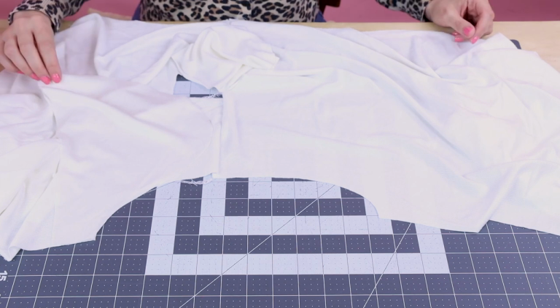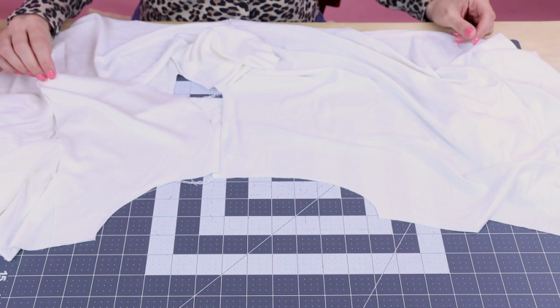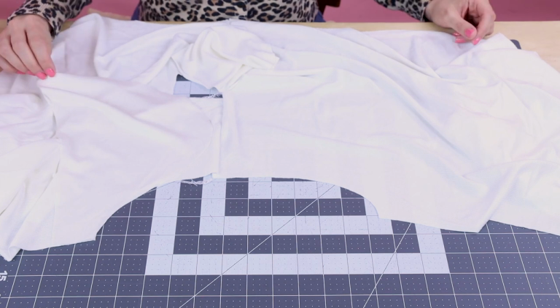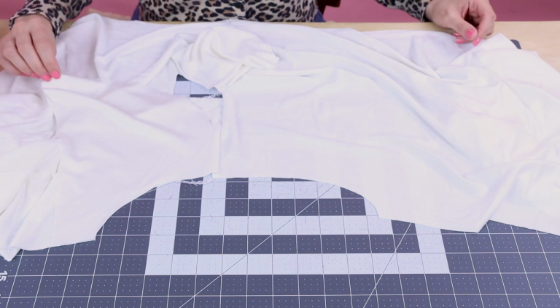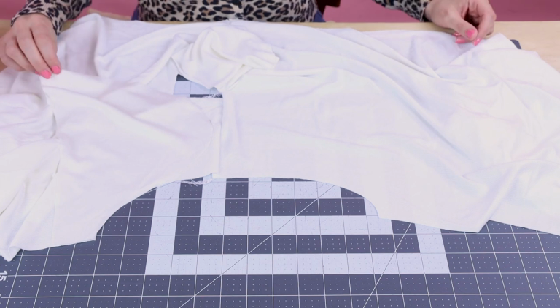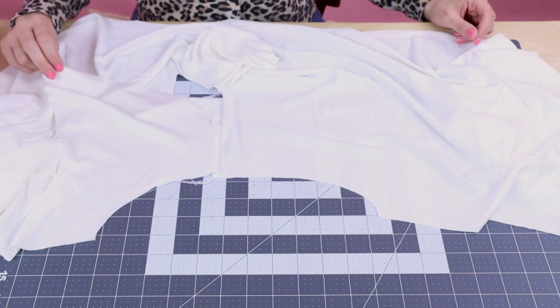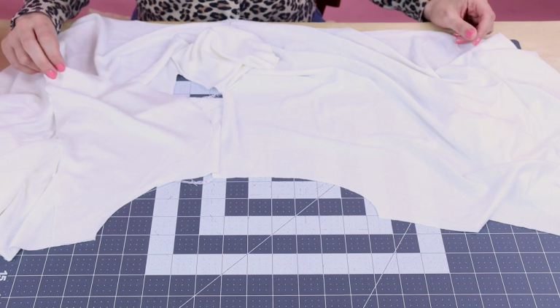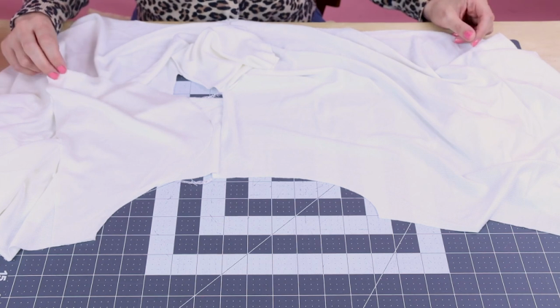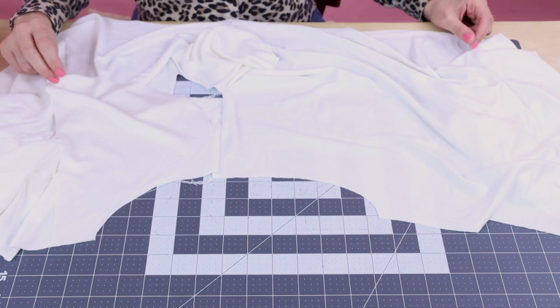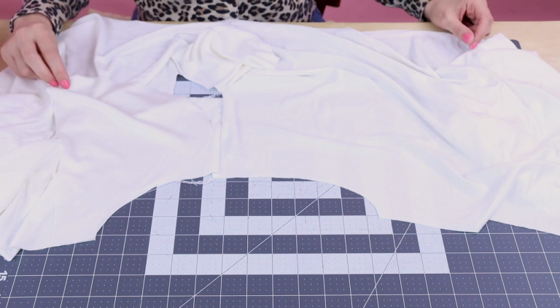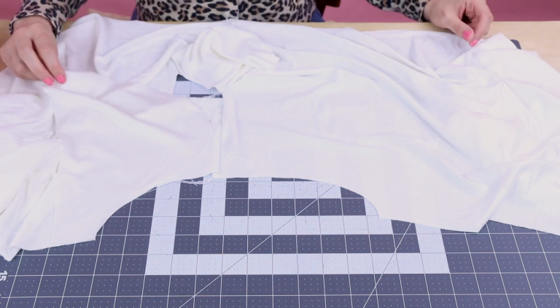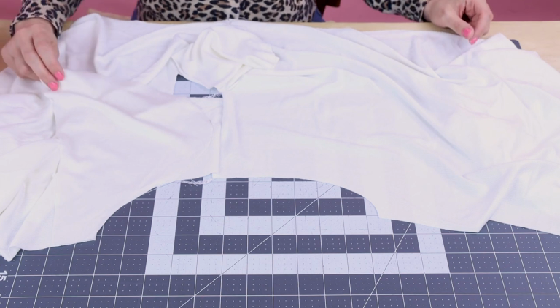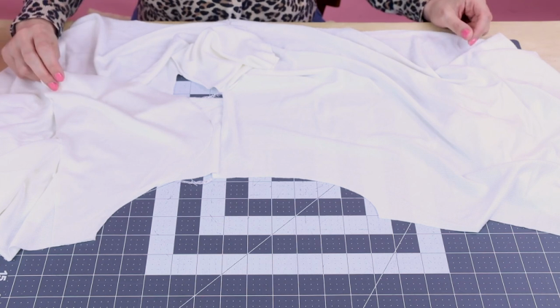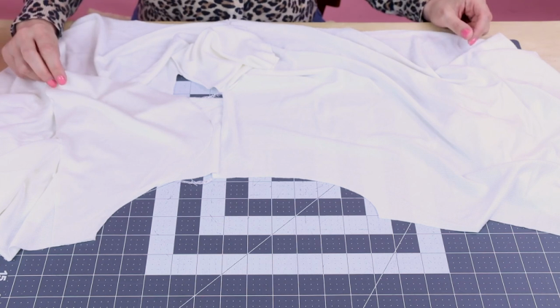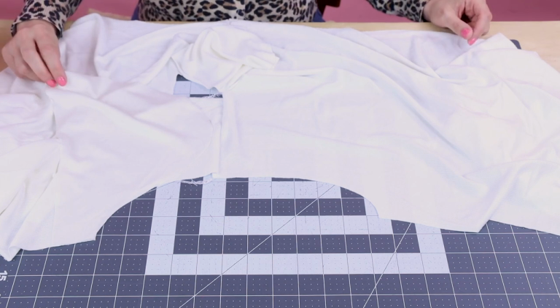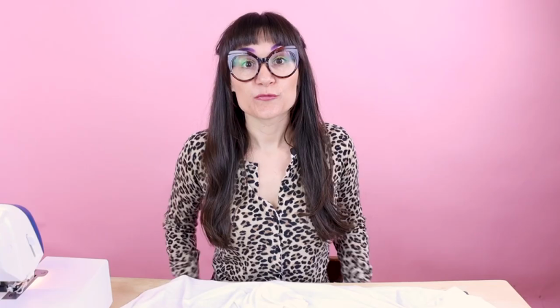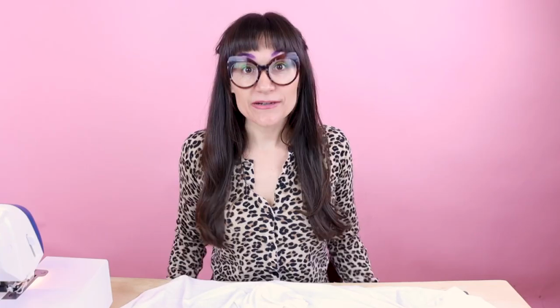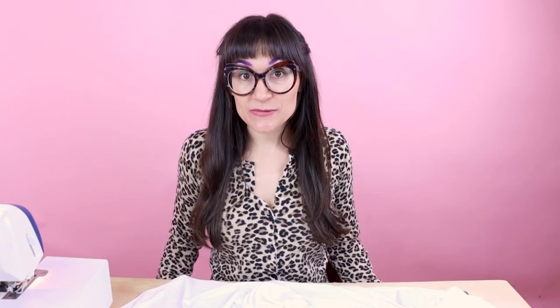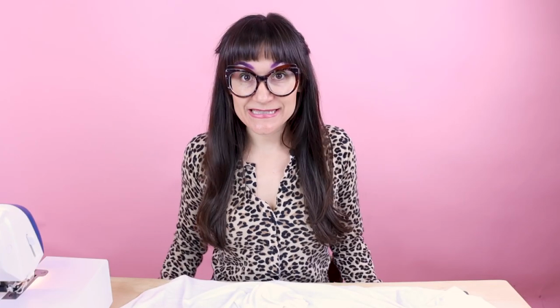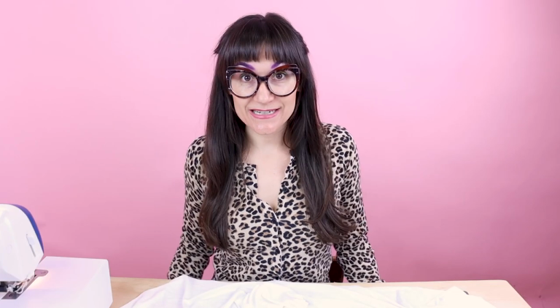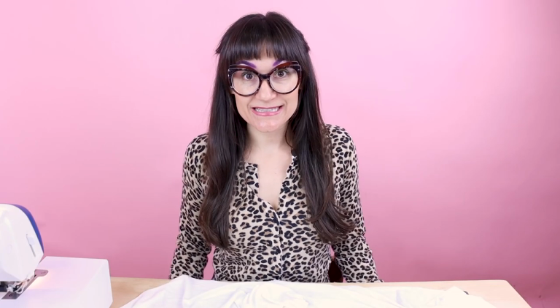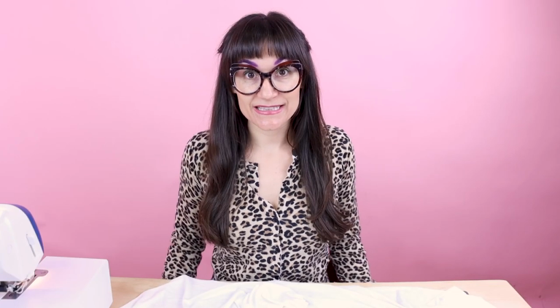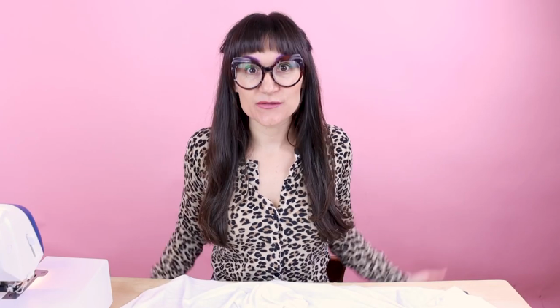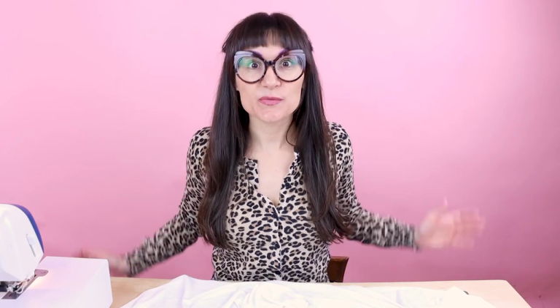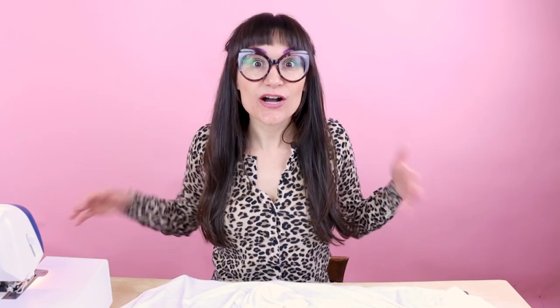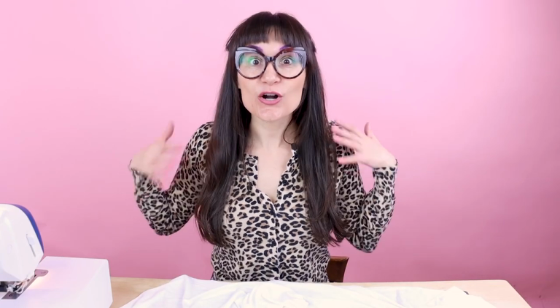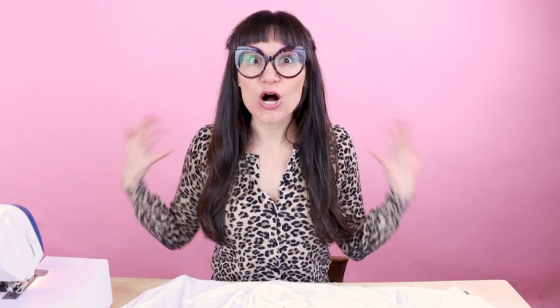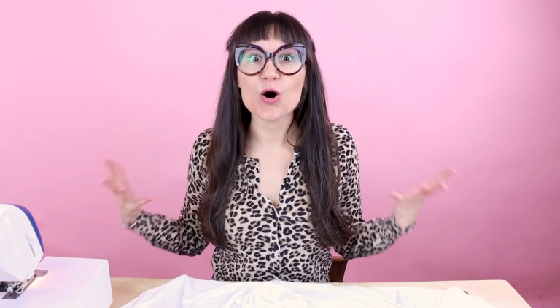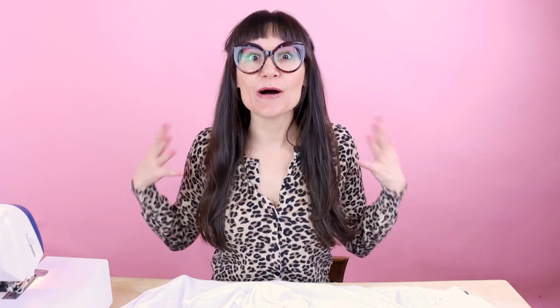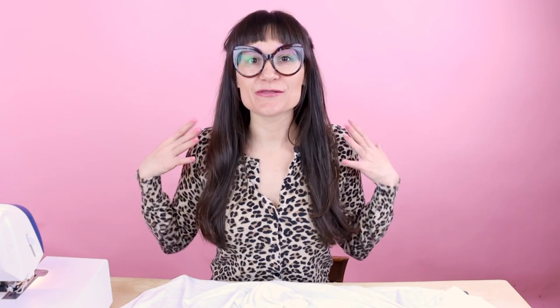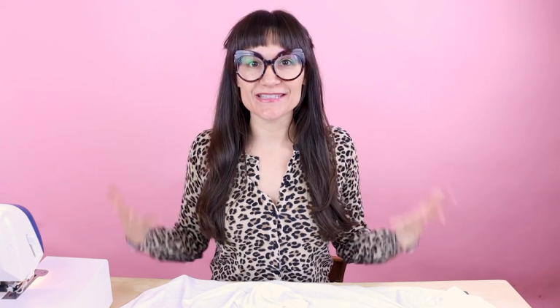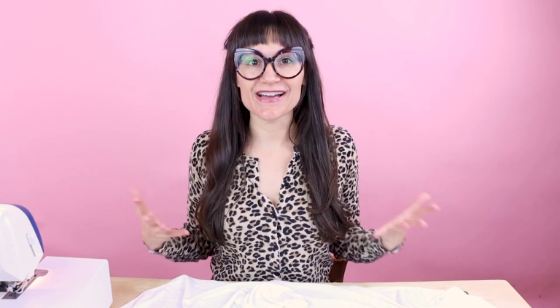And you're going to do this on both sides of your dress. Right after we set in these sleeves, we are almost done.